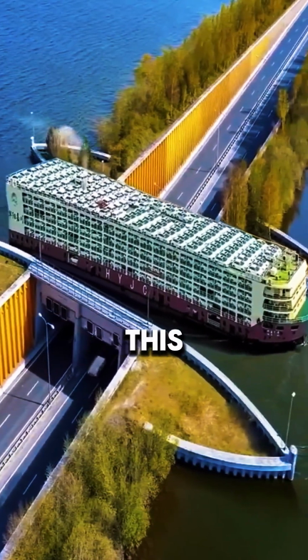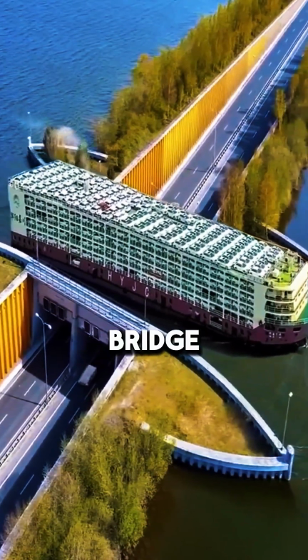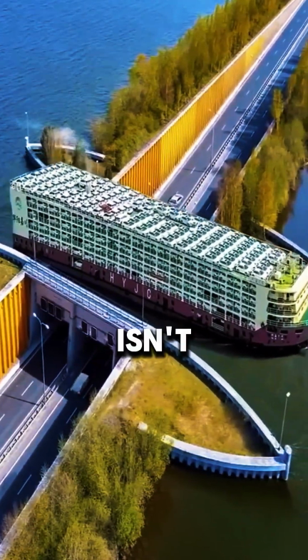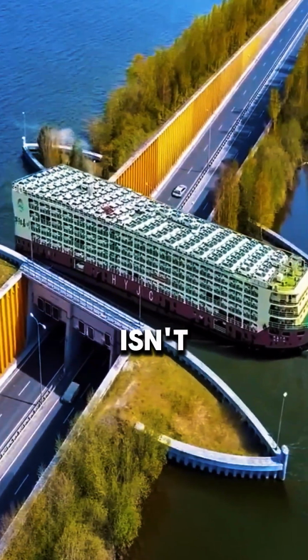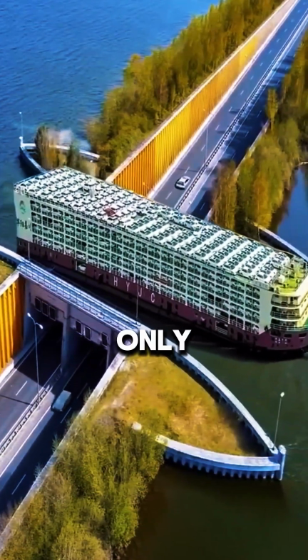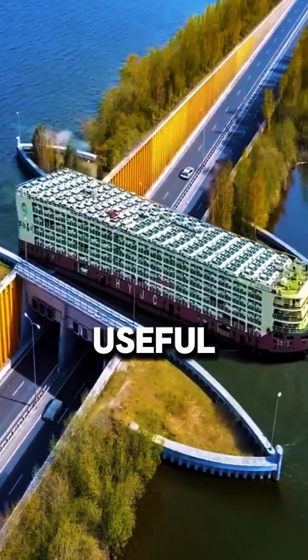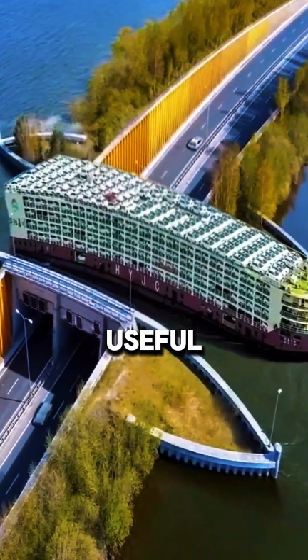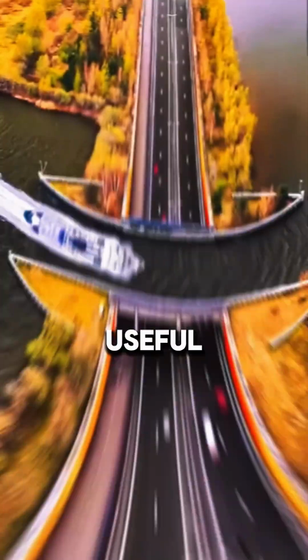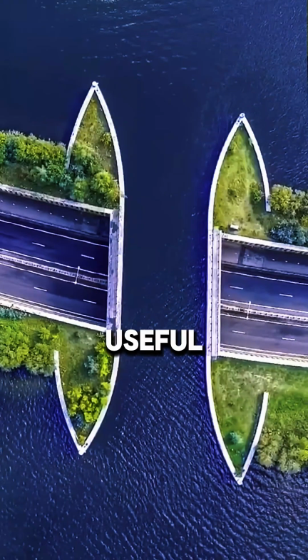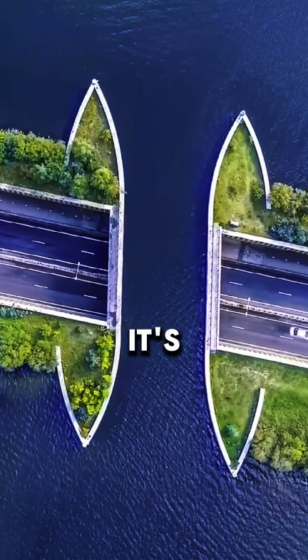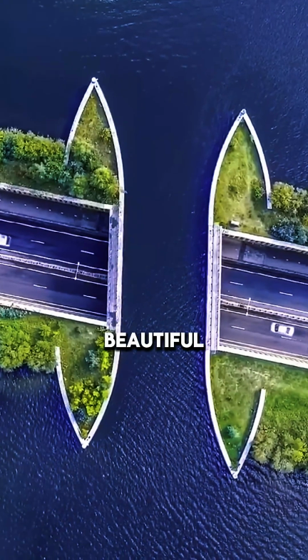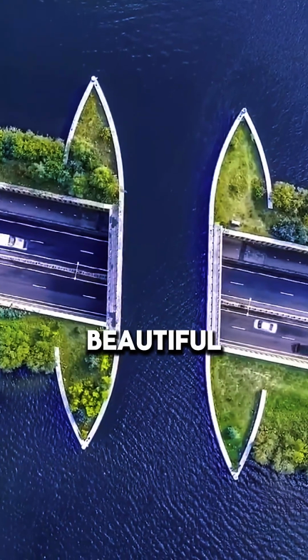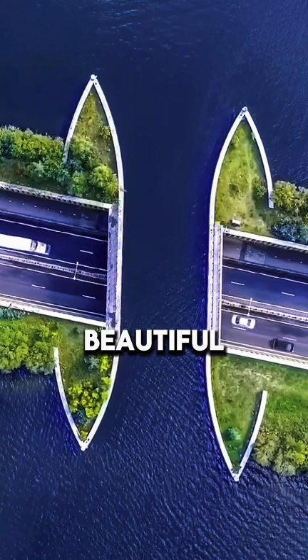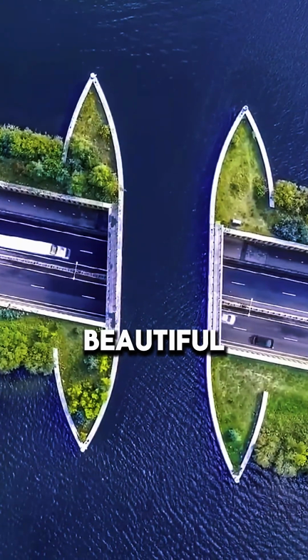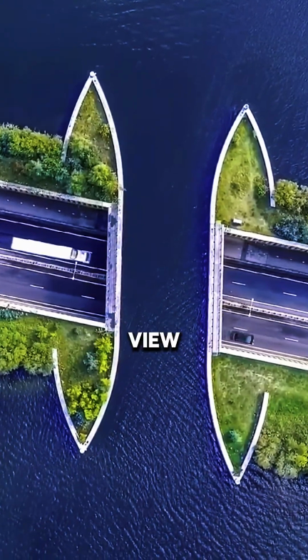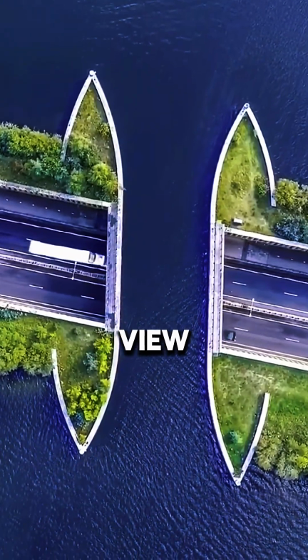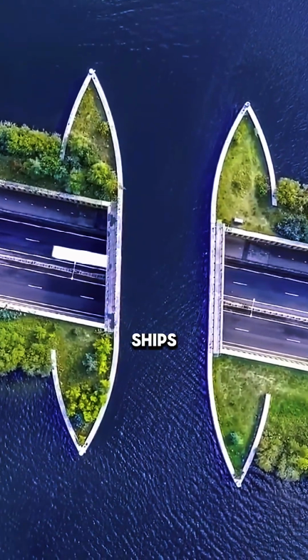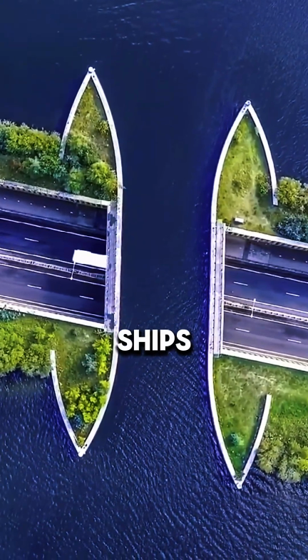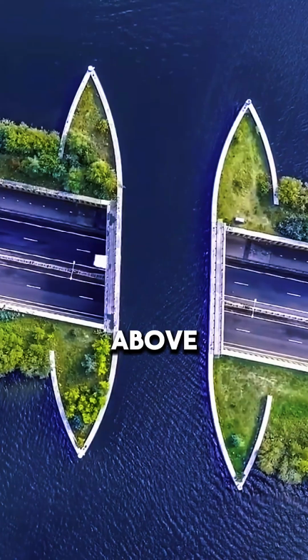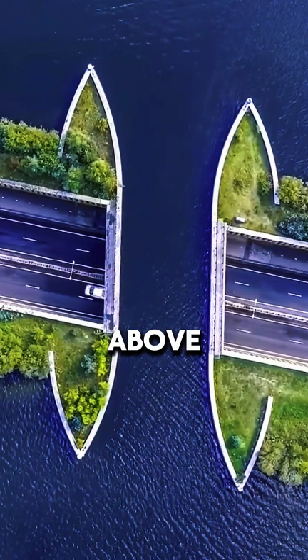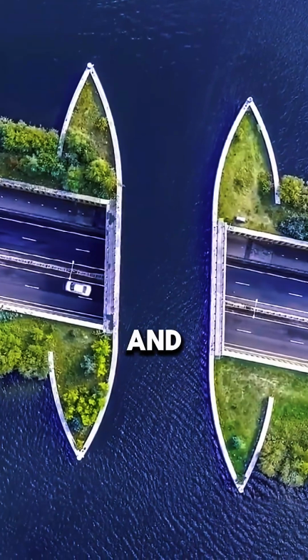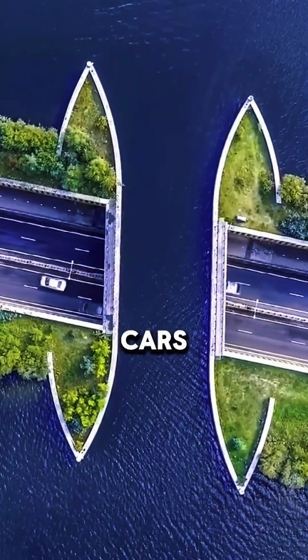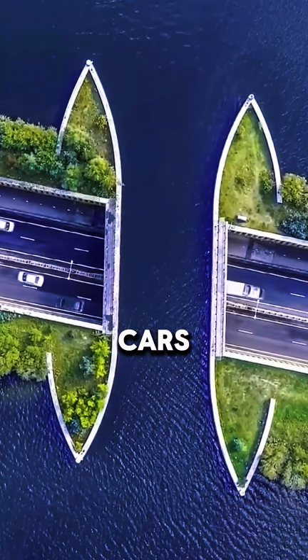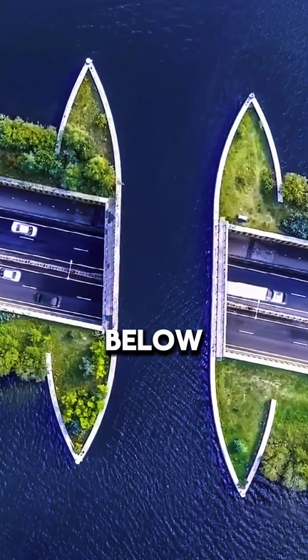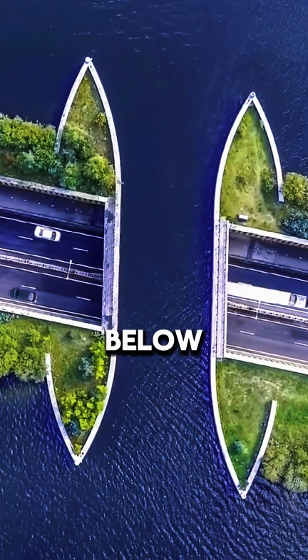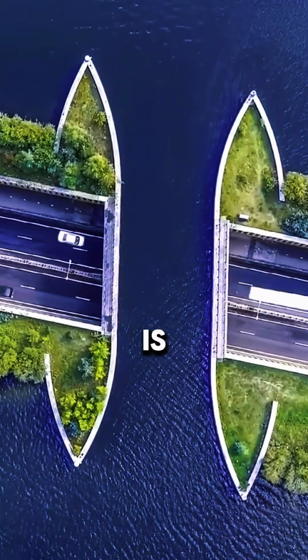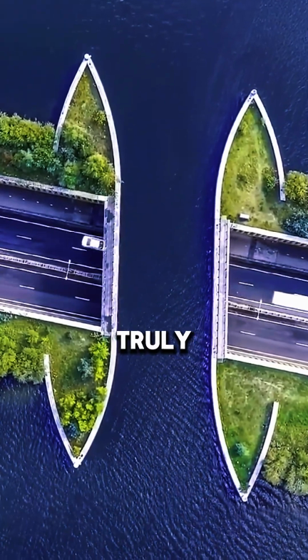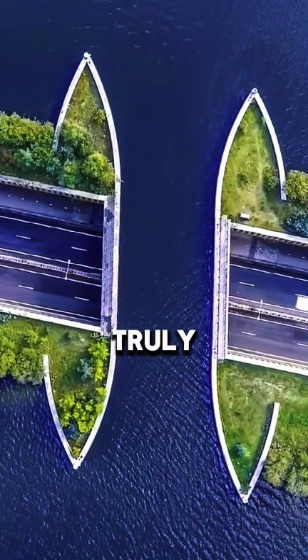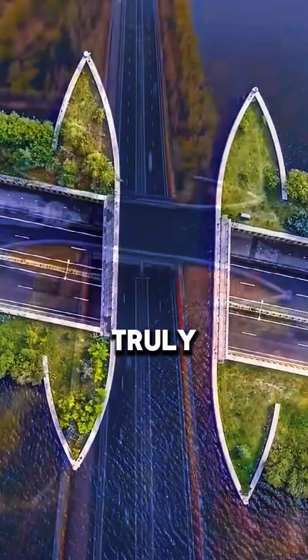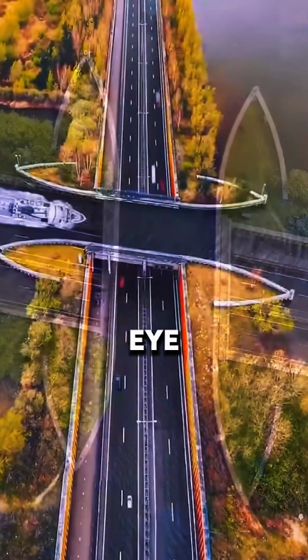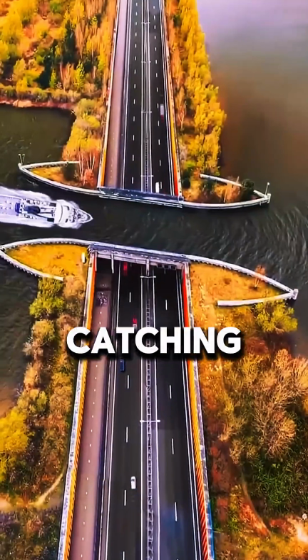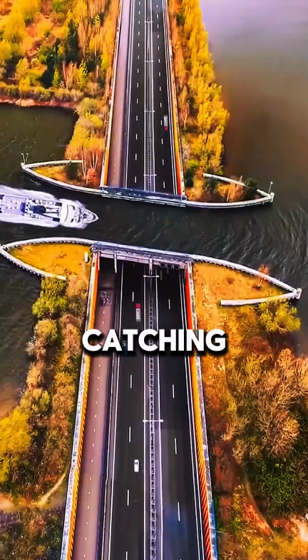This bridge isn't only useful, it's beautiful. The view of ships above and cars below is truly eye-catching.